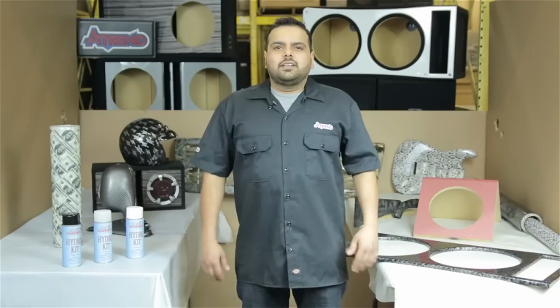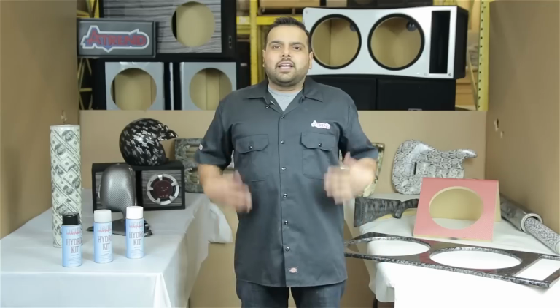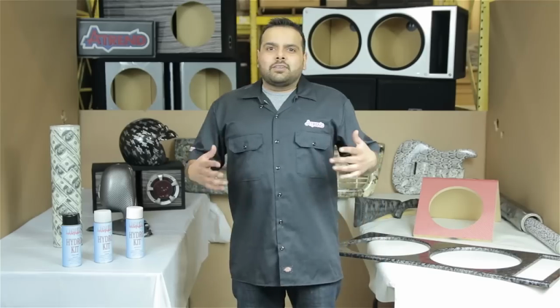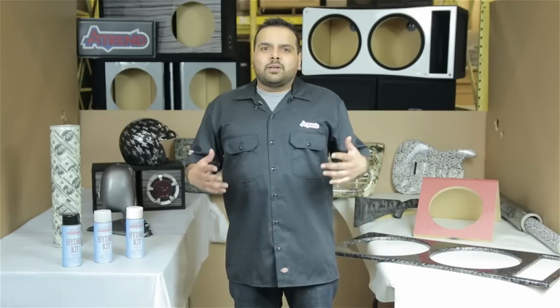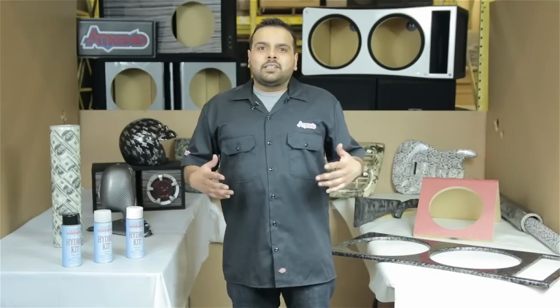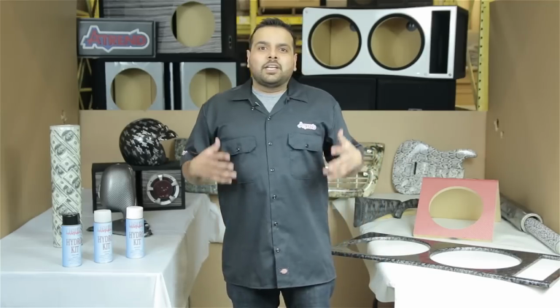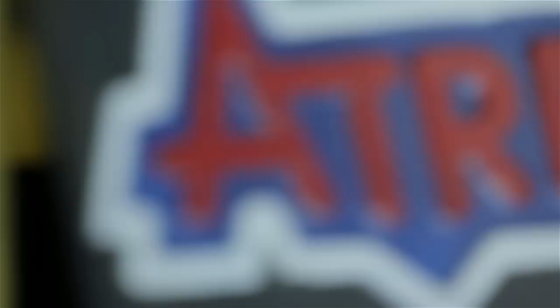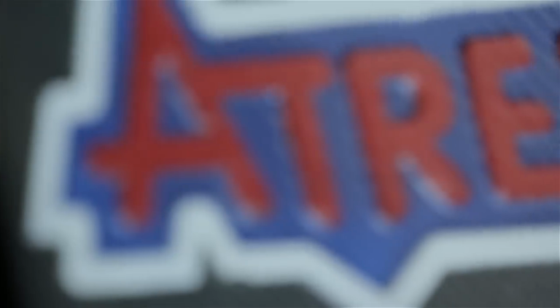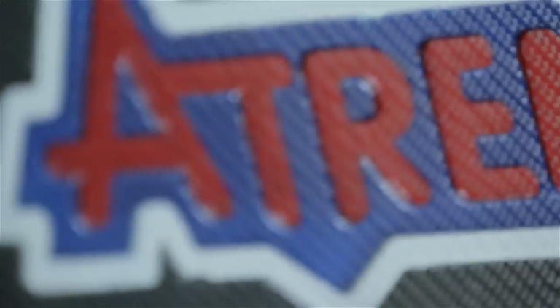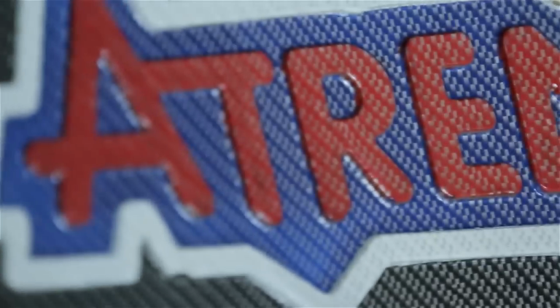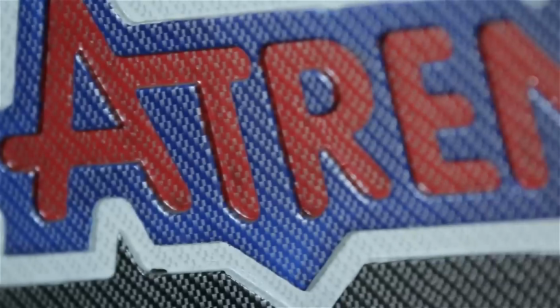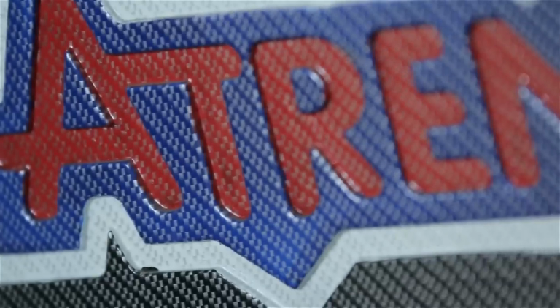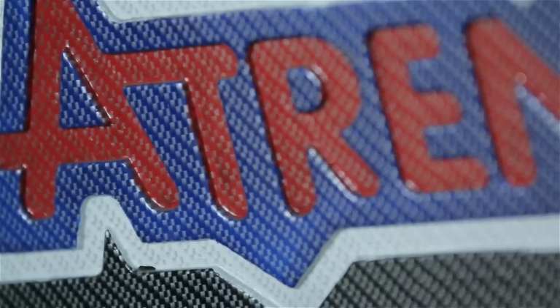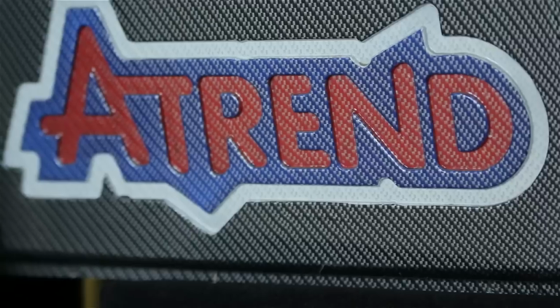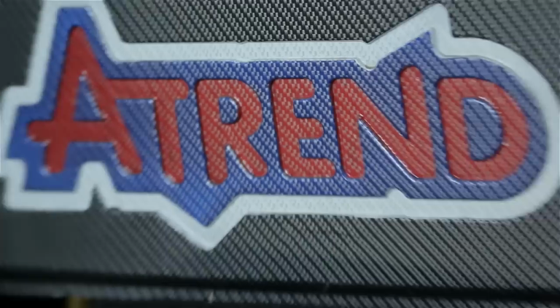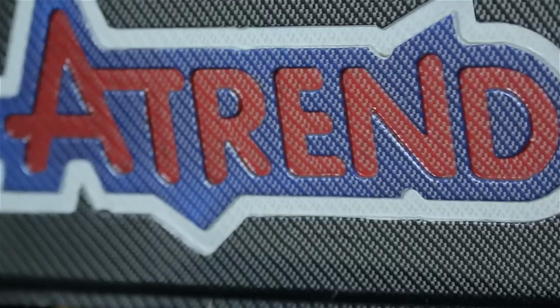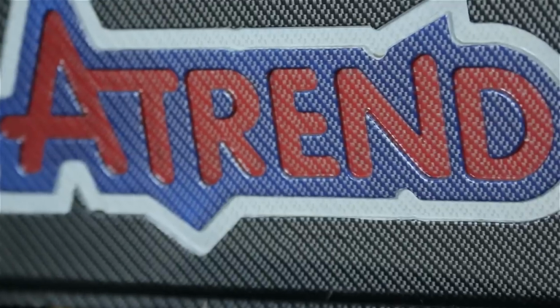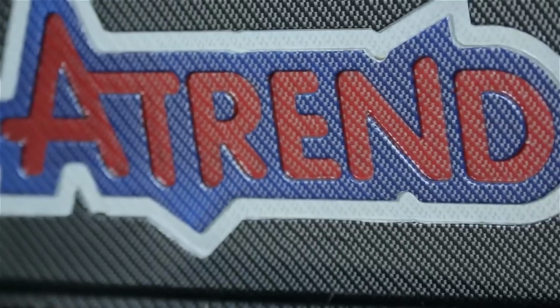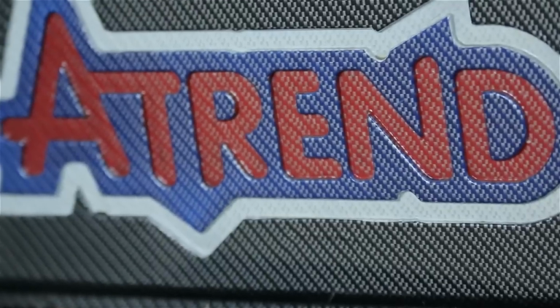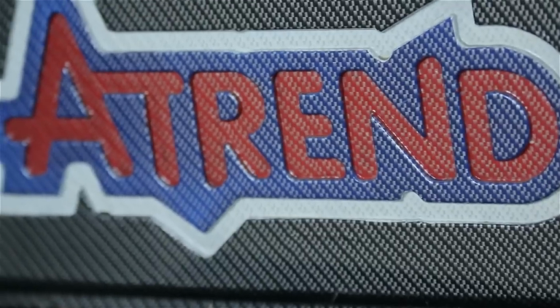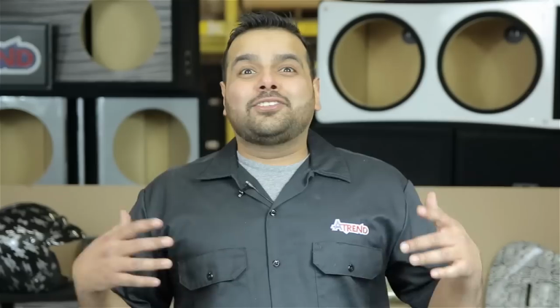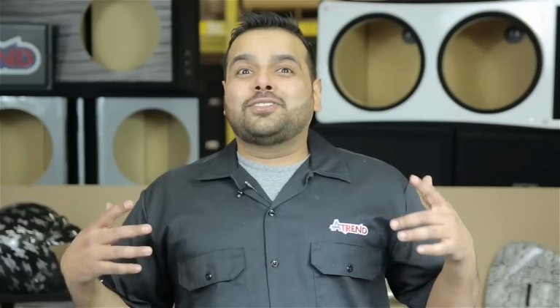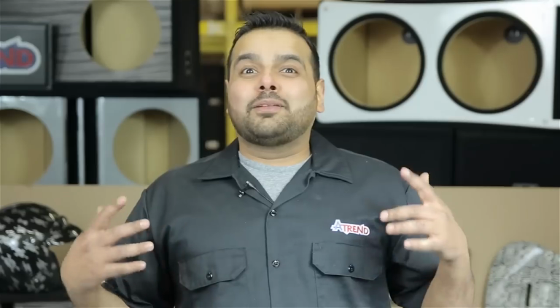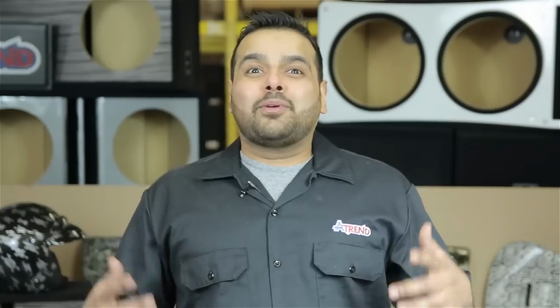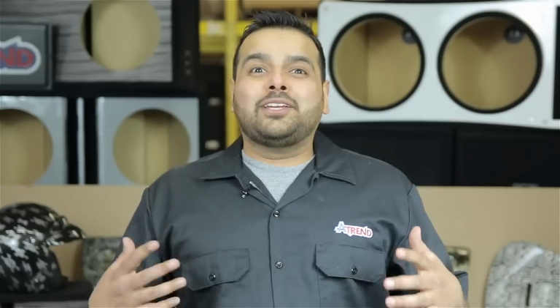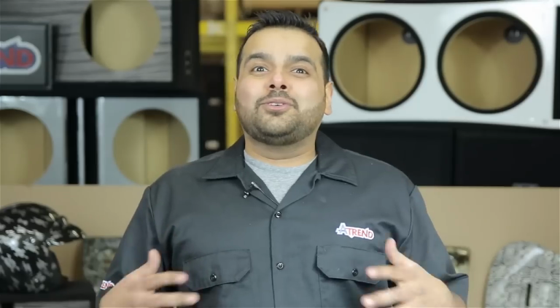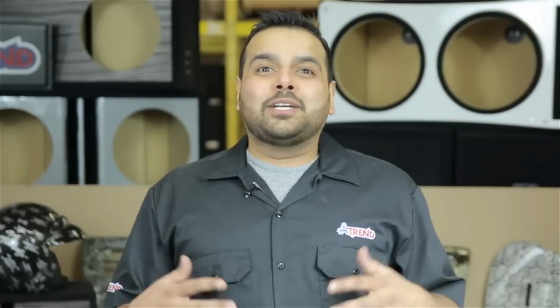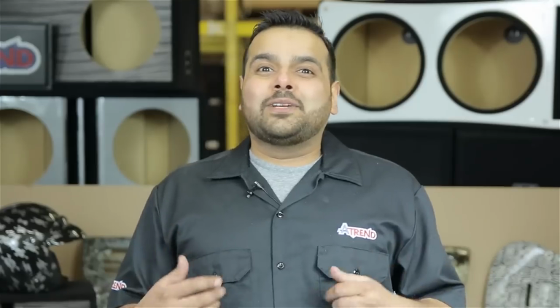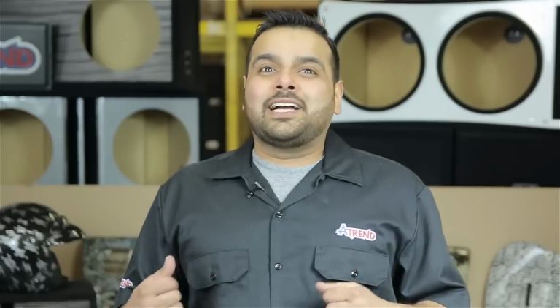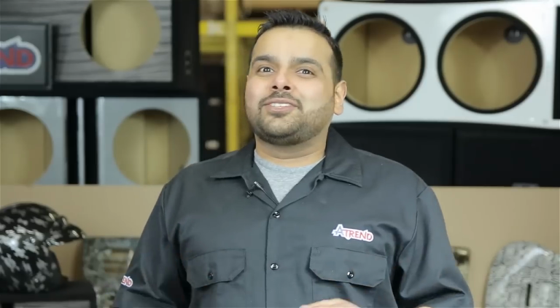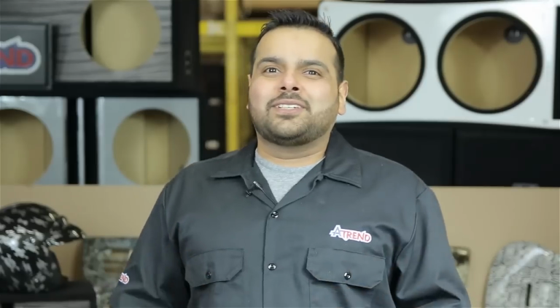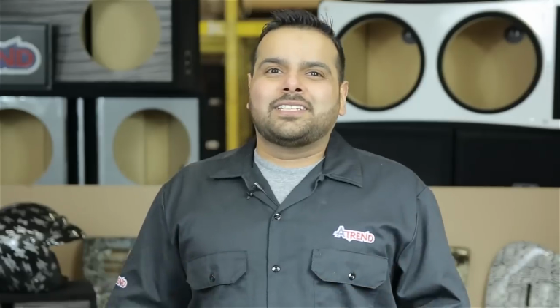Hey everyone, here we are at the ATRAN headquarters. My name is Anil. I'm here to introduce you to the brand new liquid ink hydro kit.